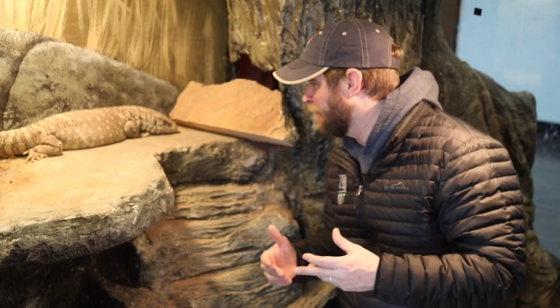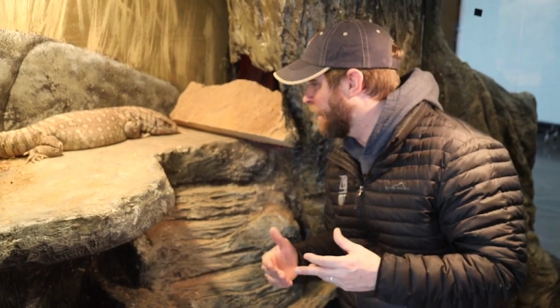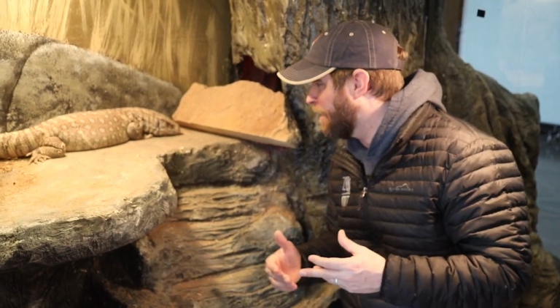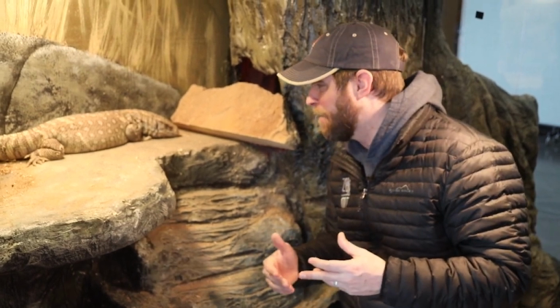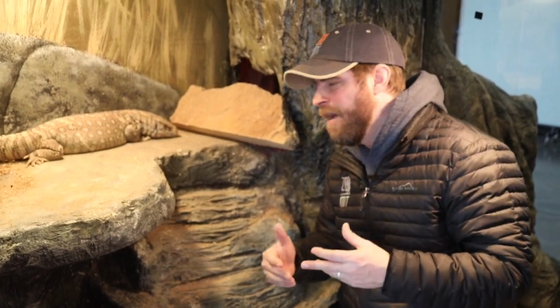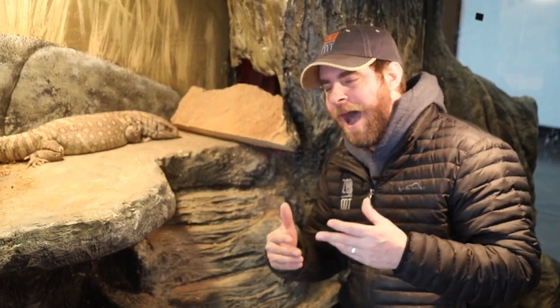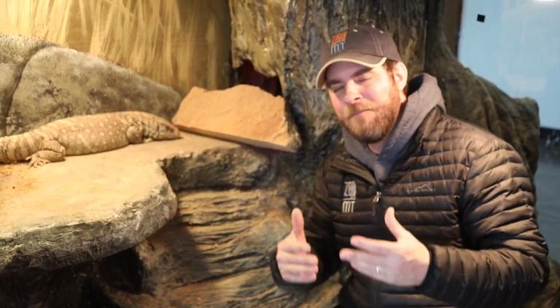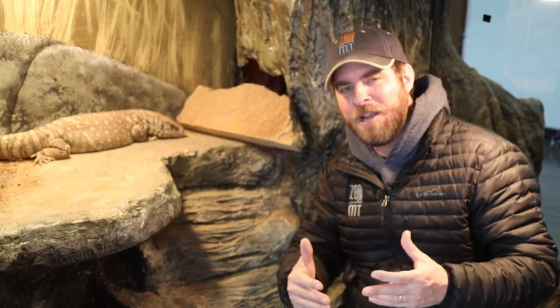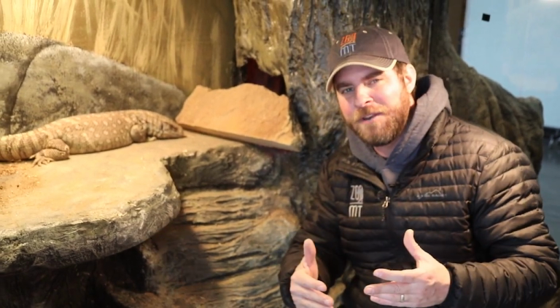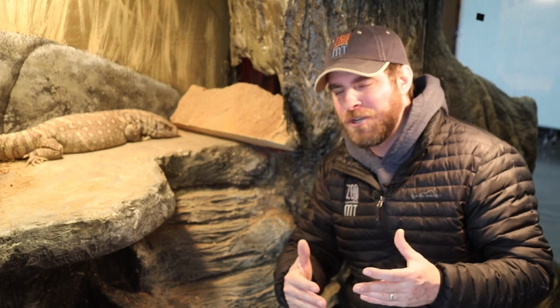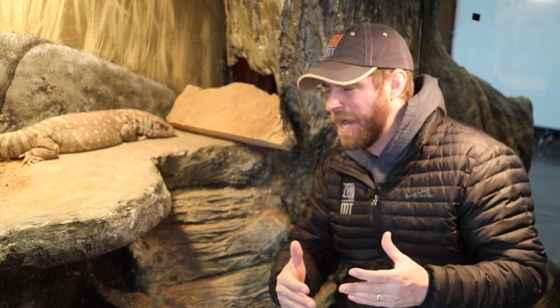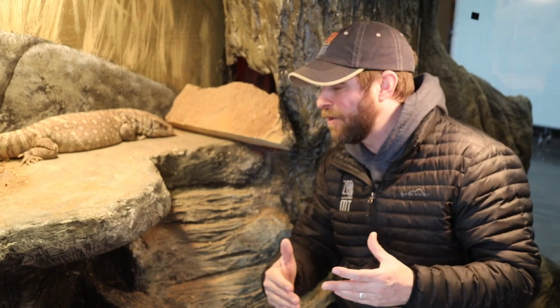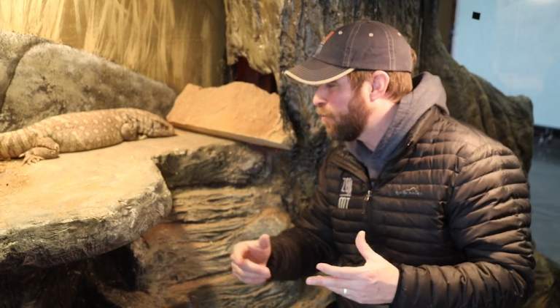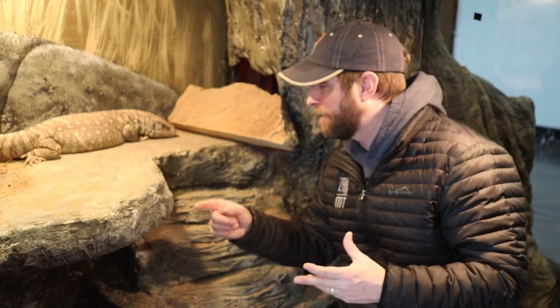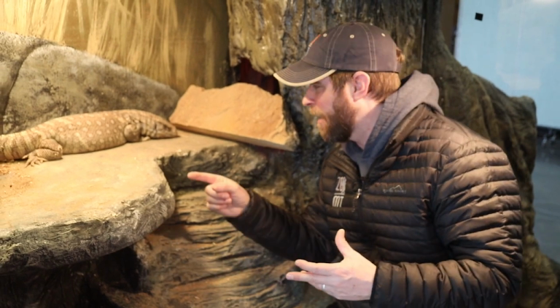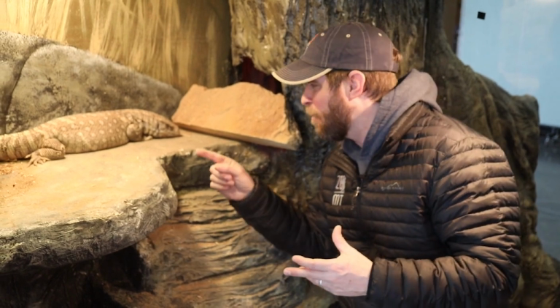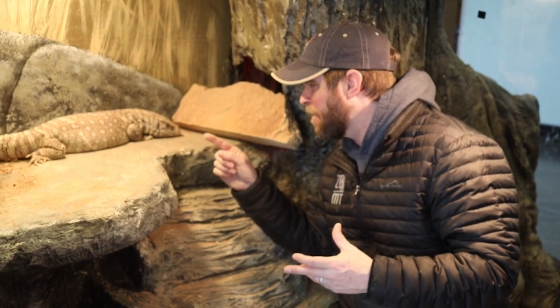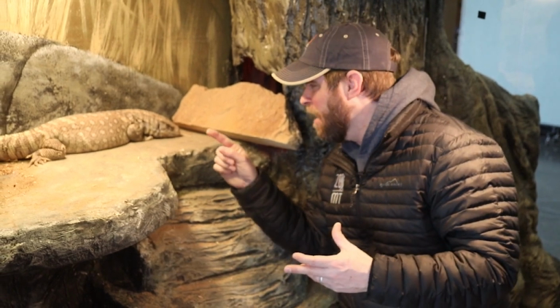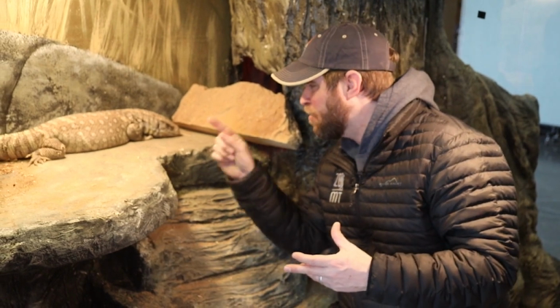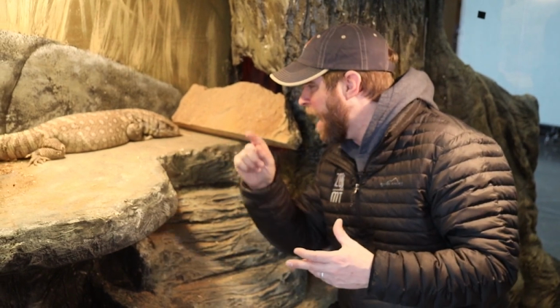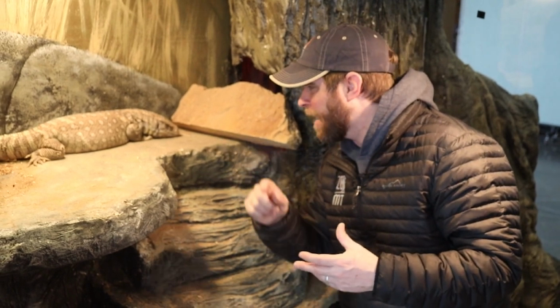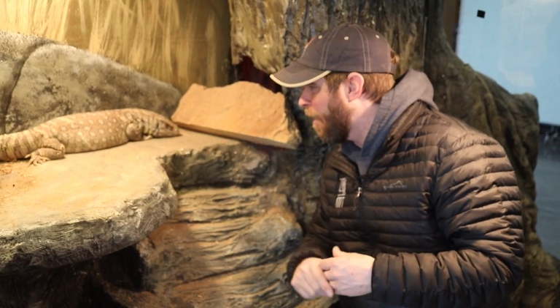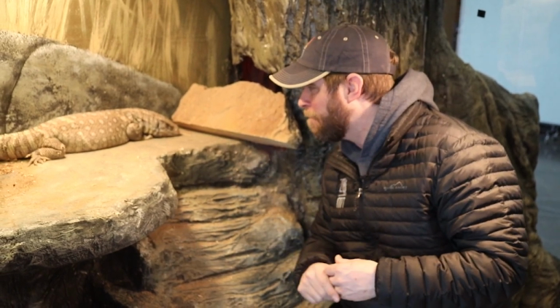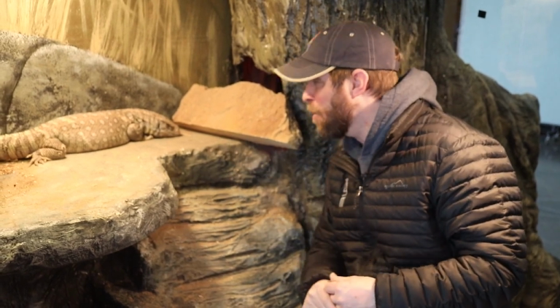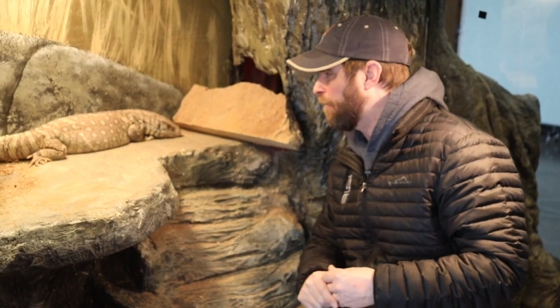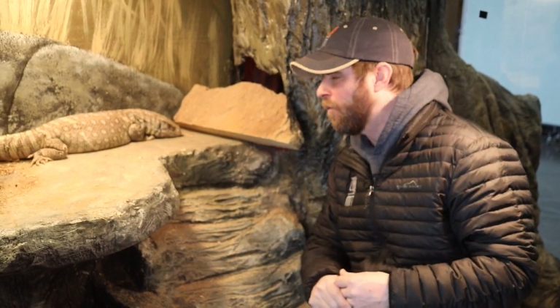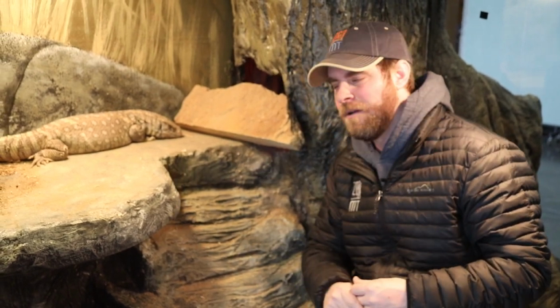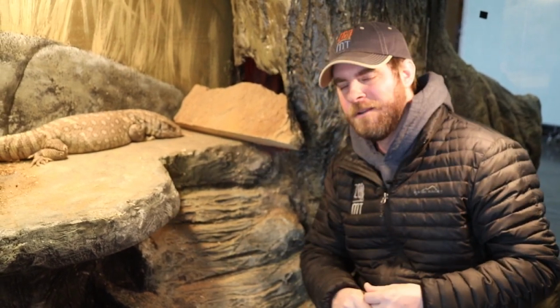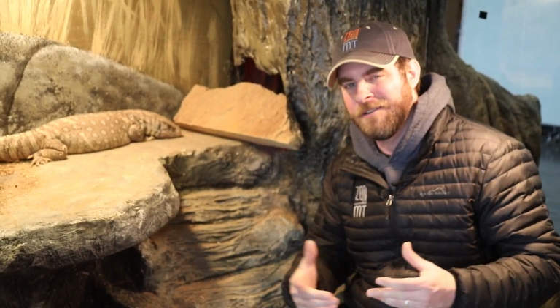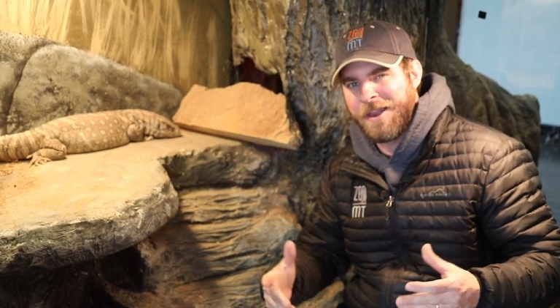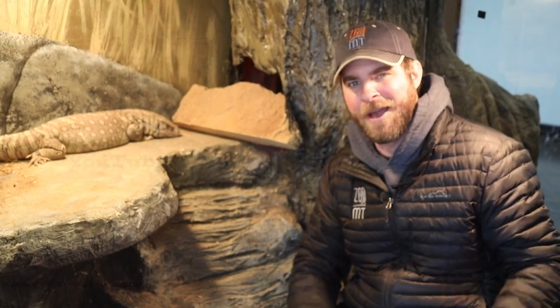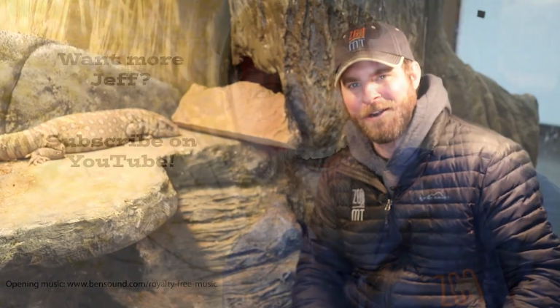Until next time, I'm Jeff the Nature Guy here at Zoo Montana with Jack, our beautiful Savannah Monitor.